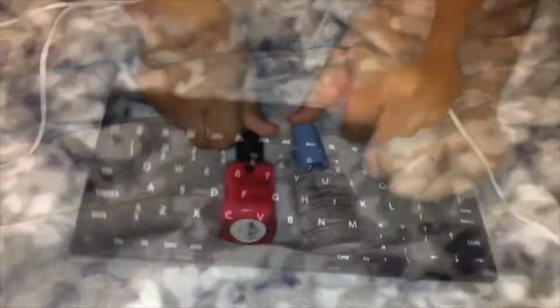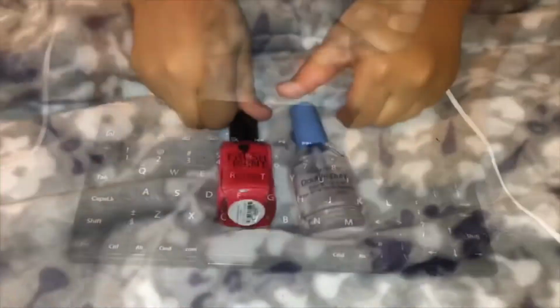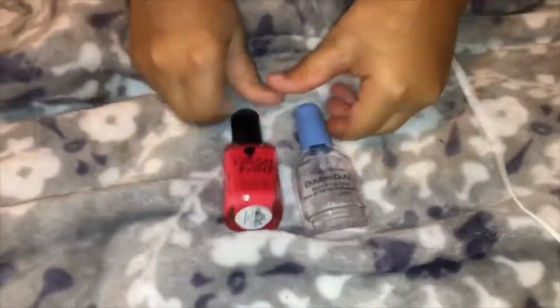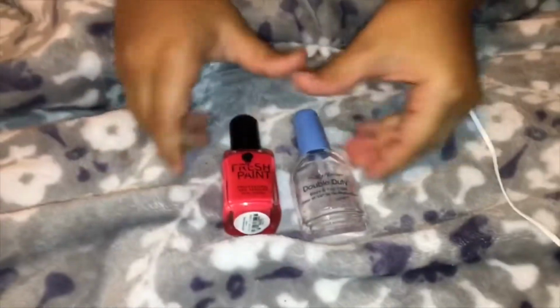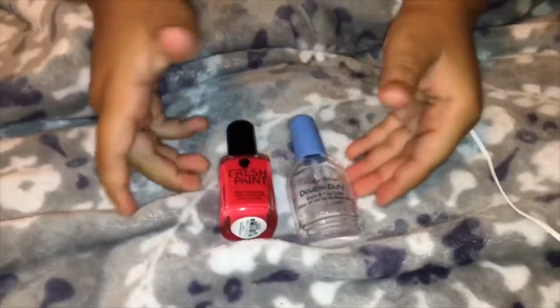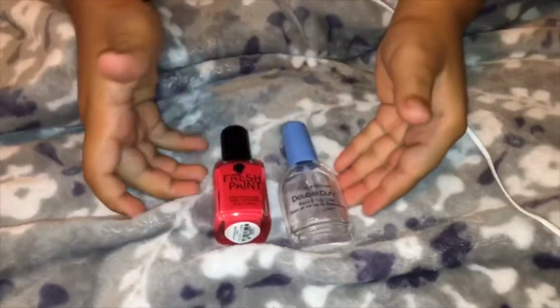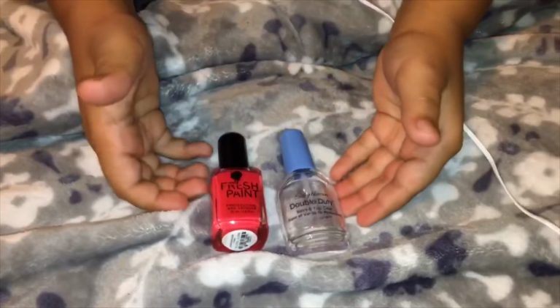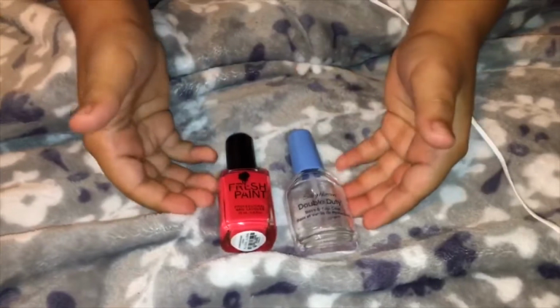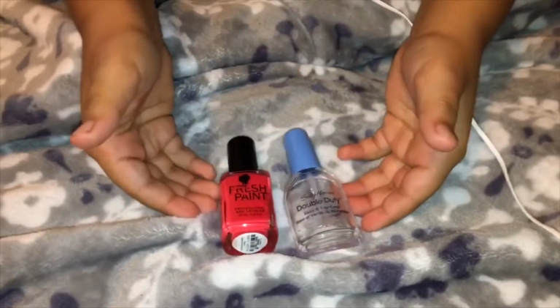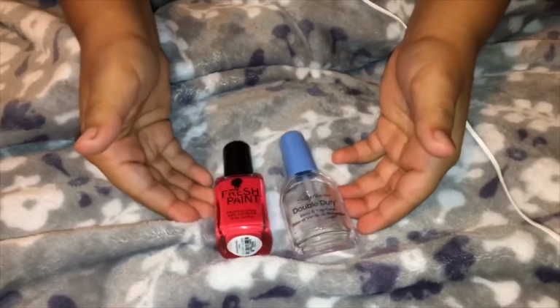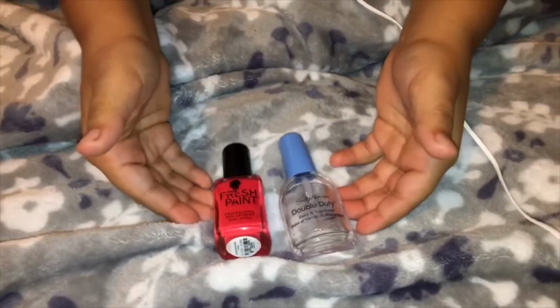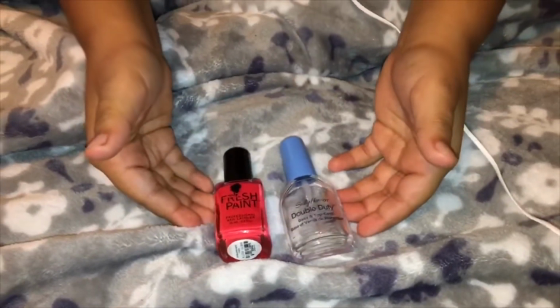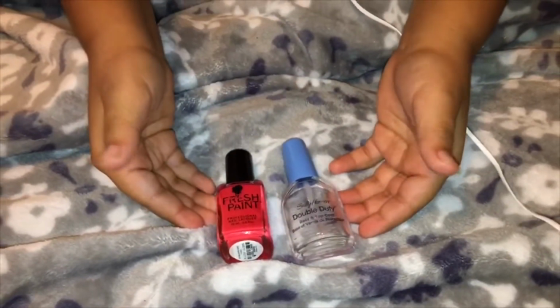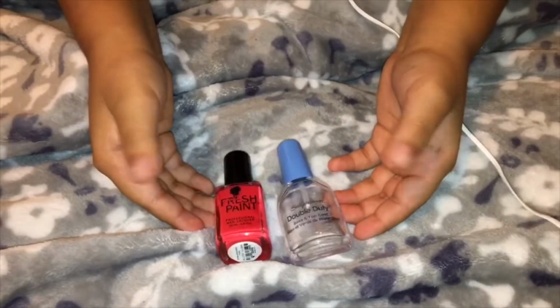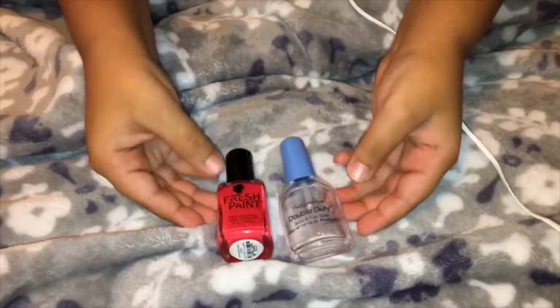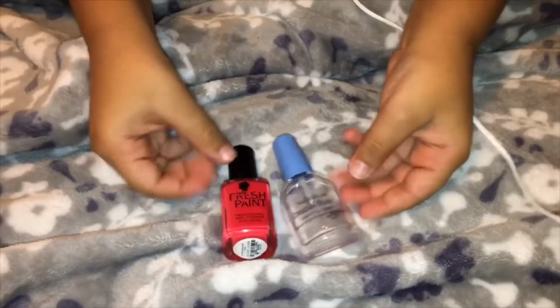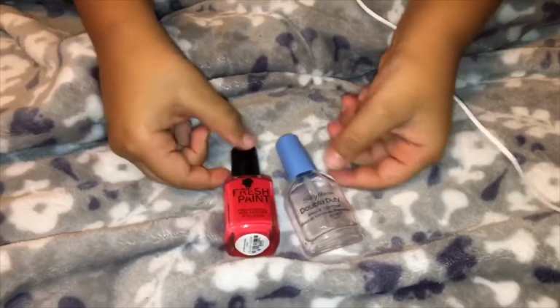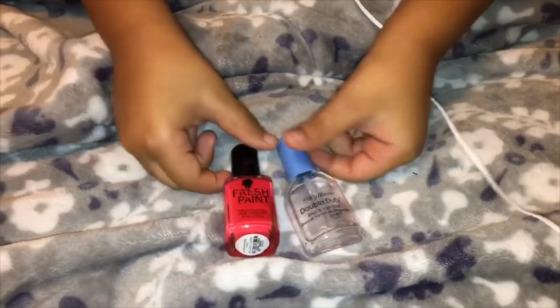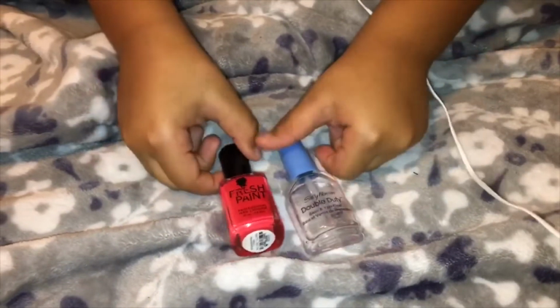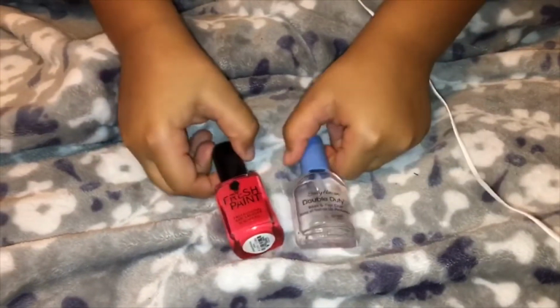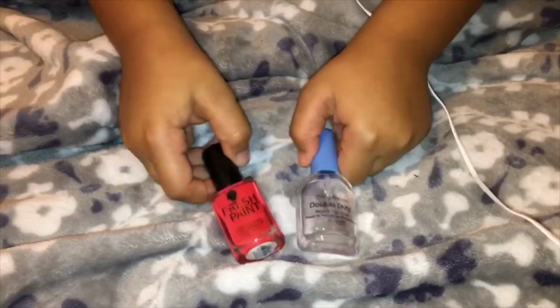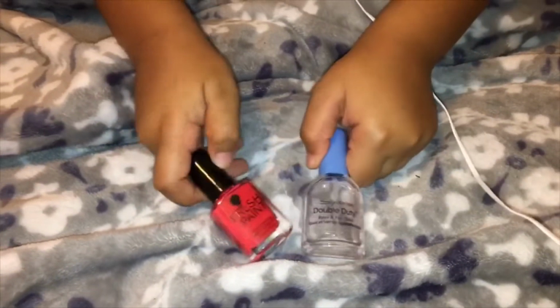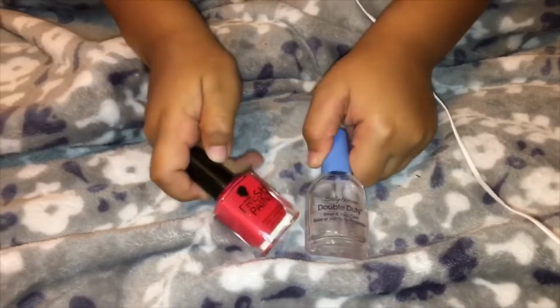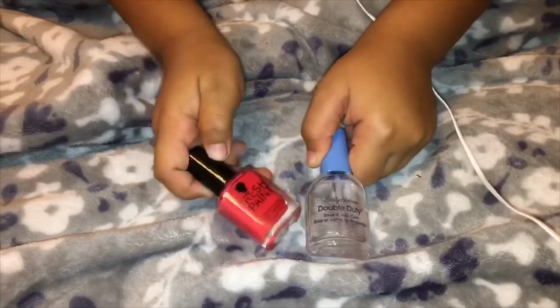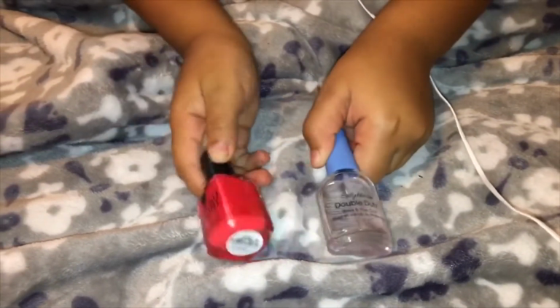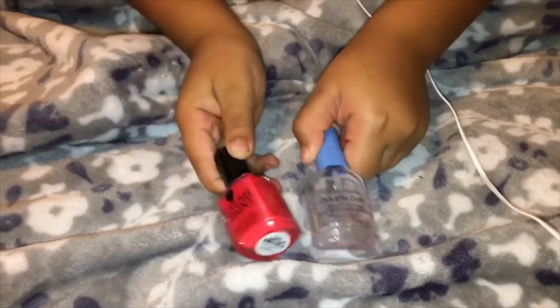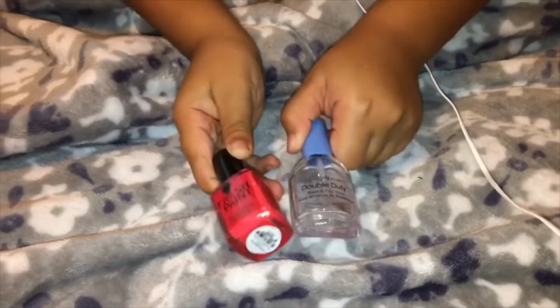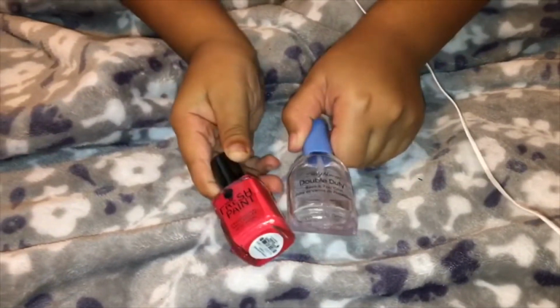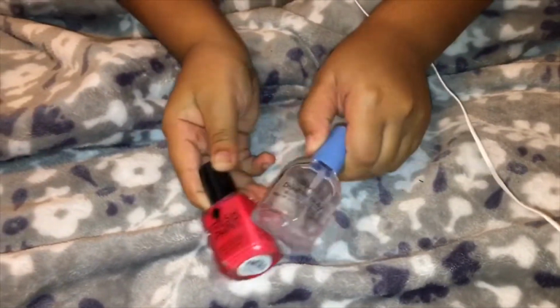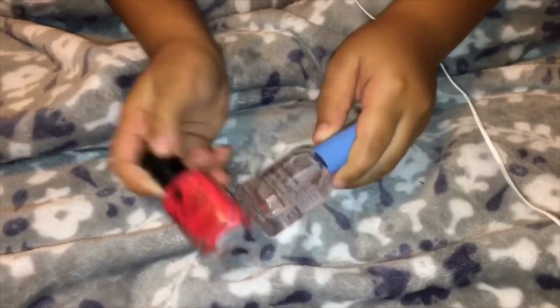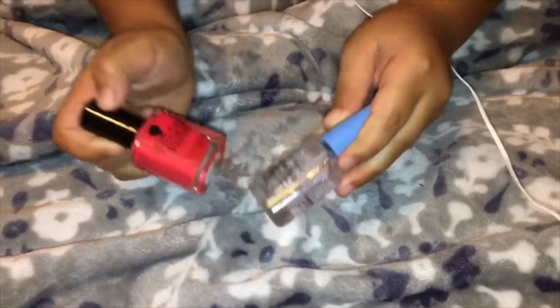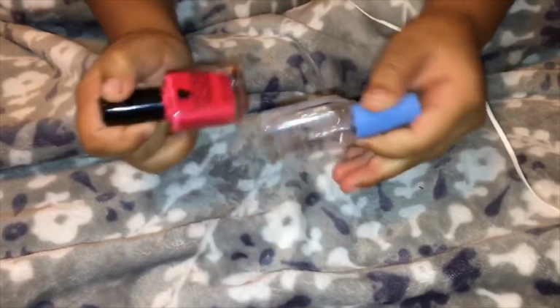This is our last one. This is two nail polishes.